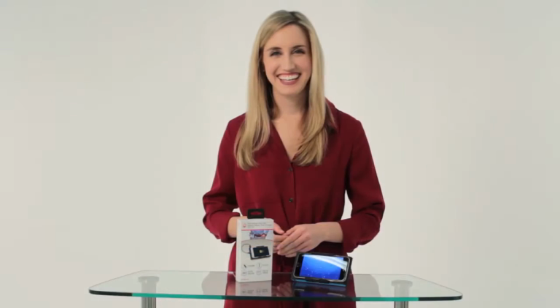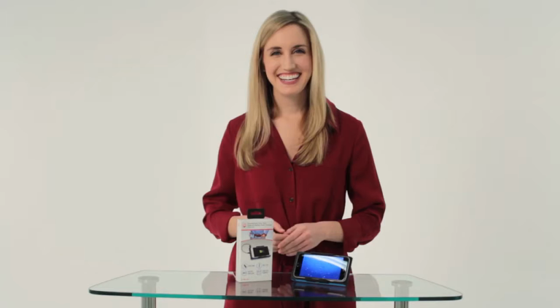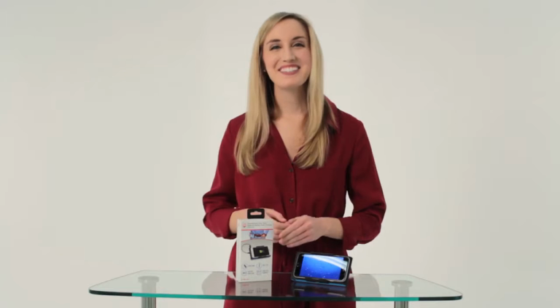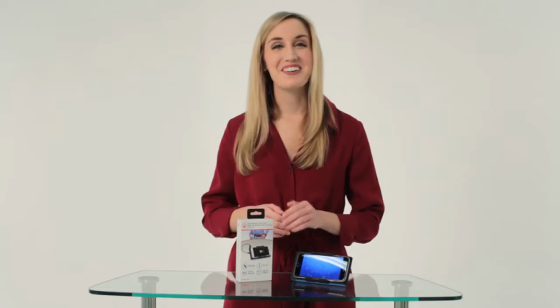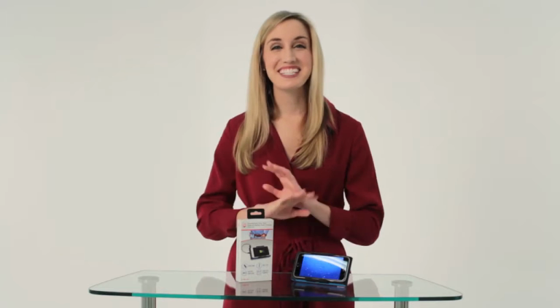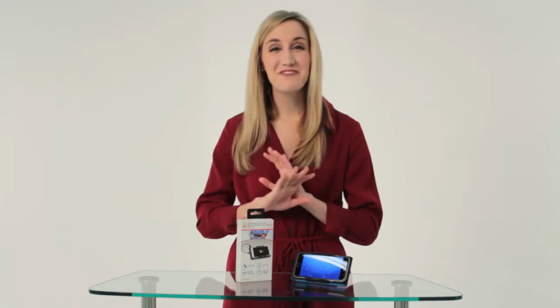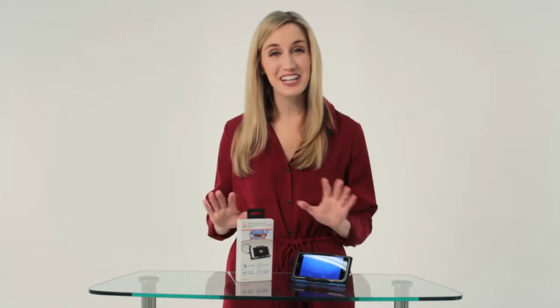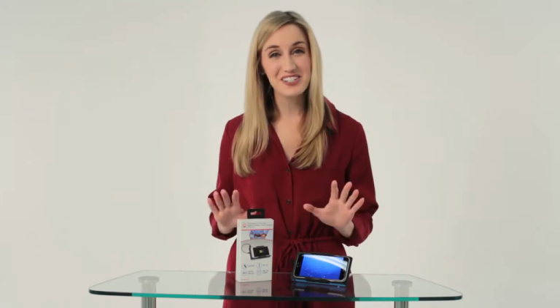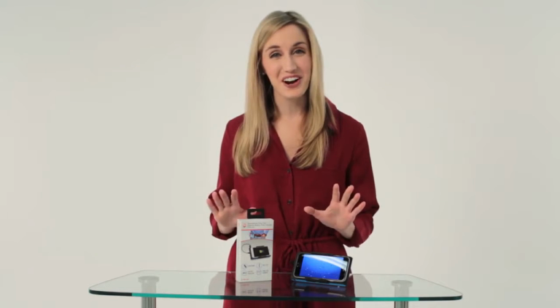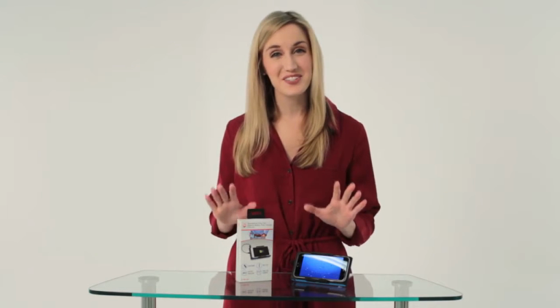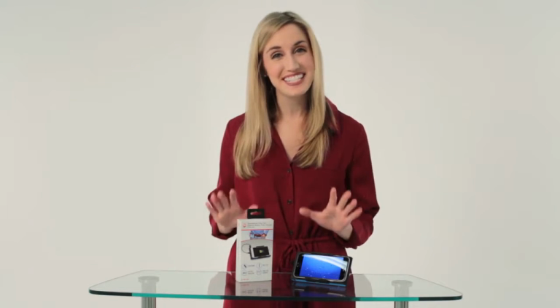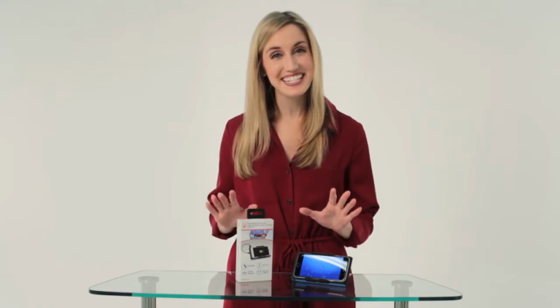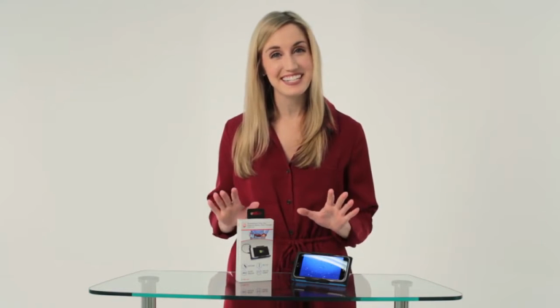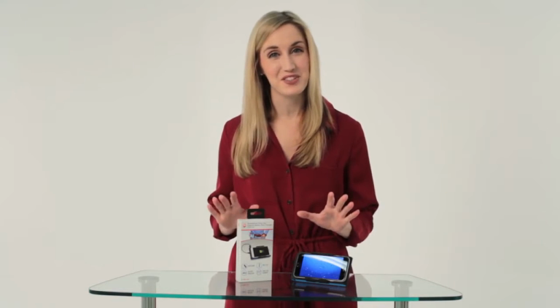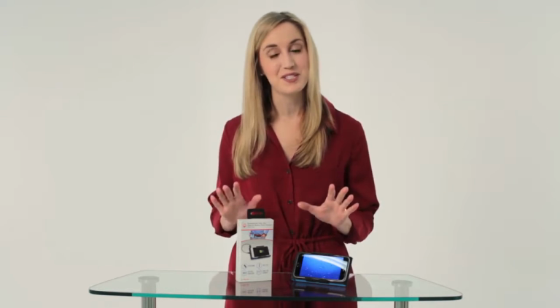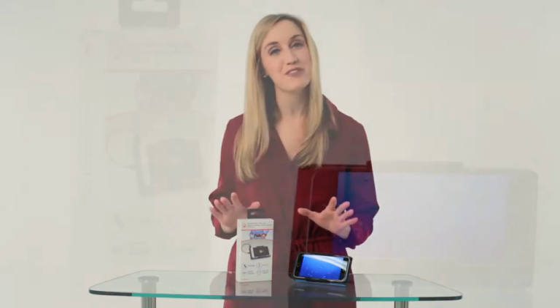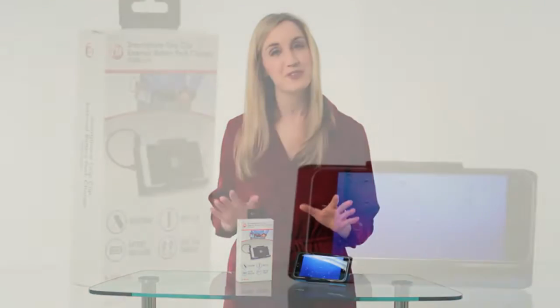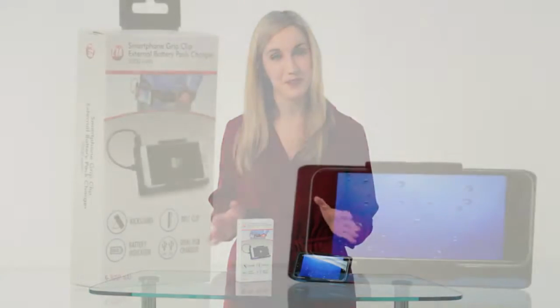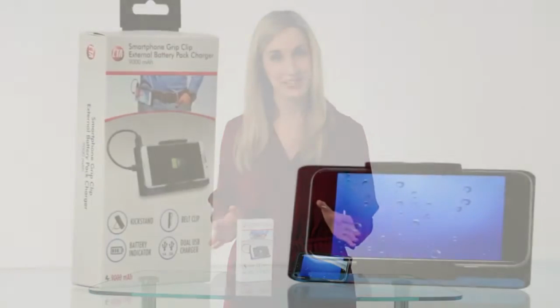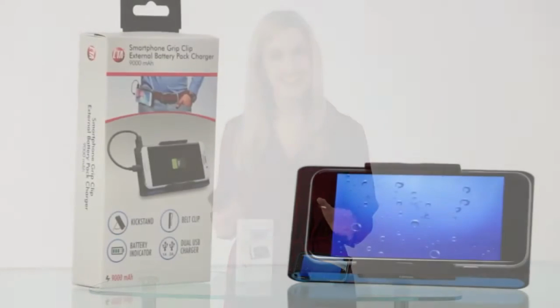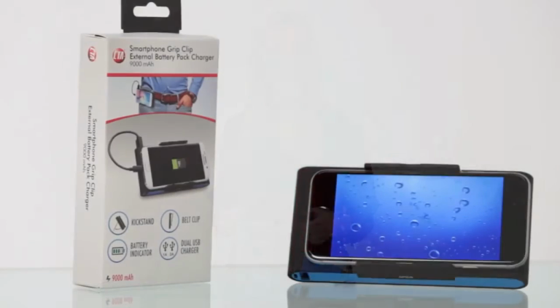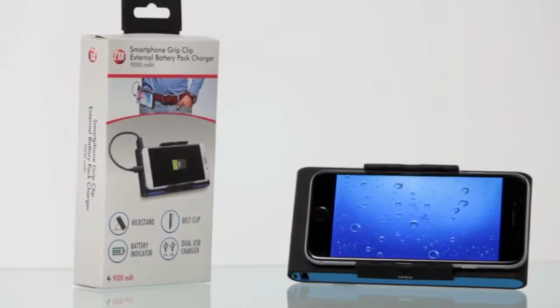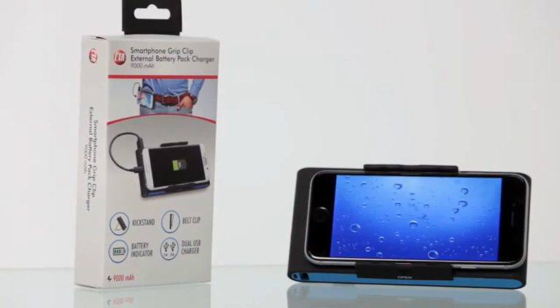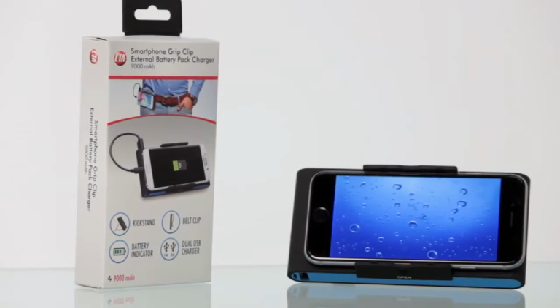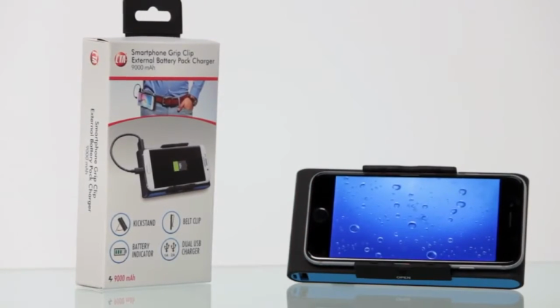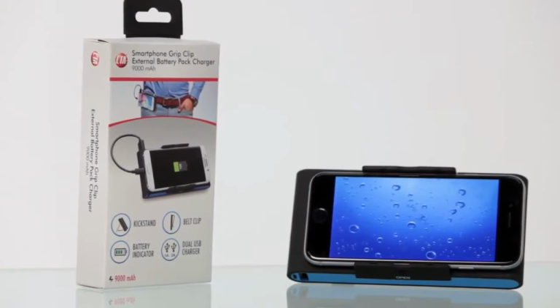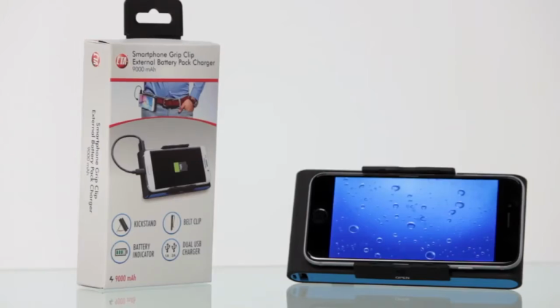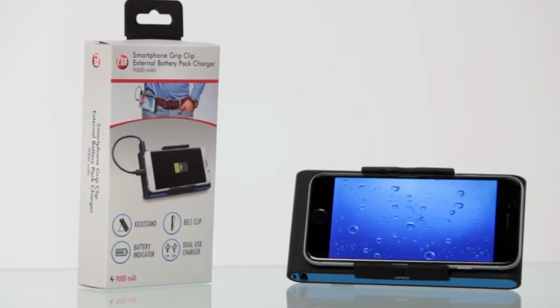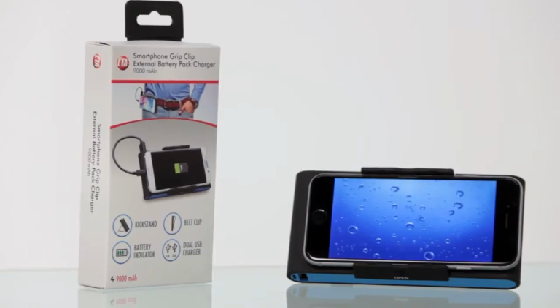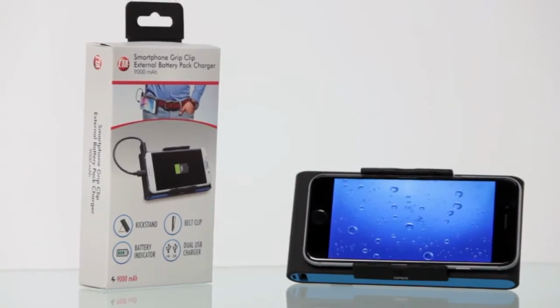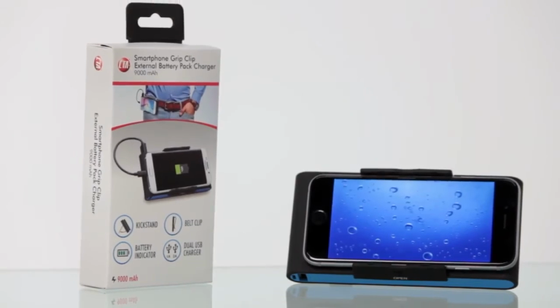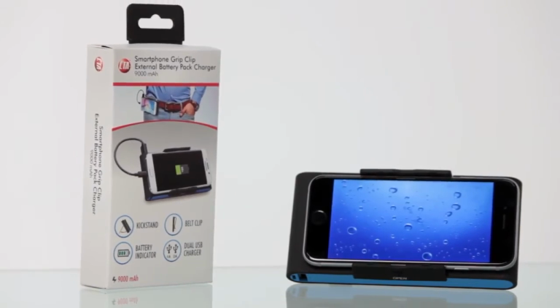So stay fully charged with CTA Digital's Smartphone Grip Clip 9000 Milliamp External Battery Pack Charger.